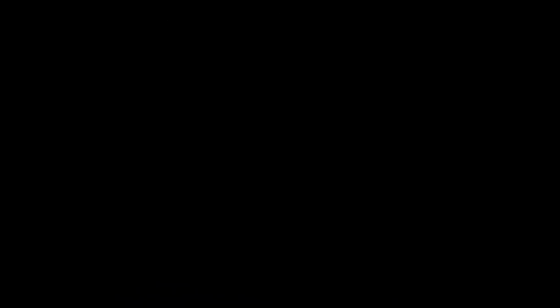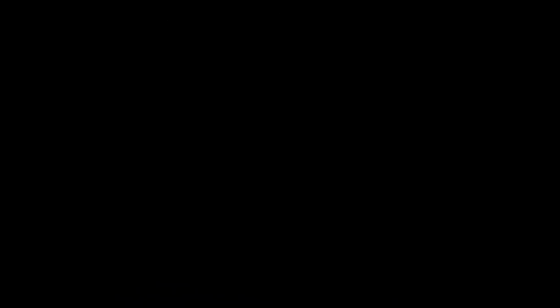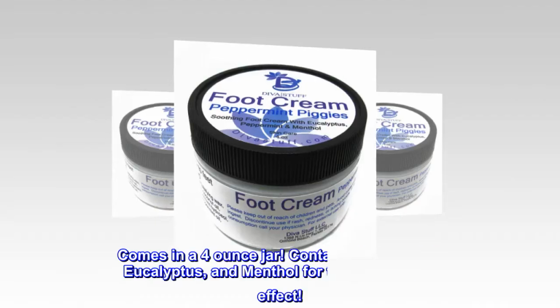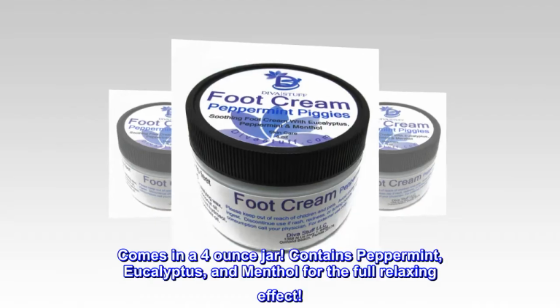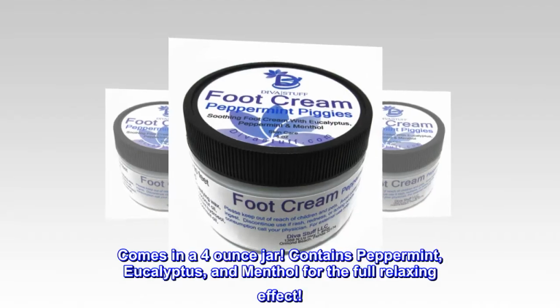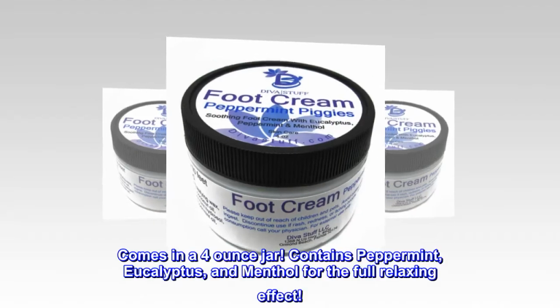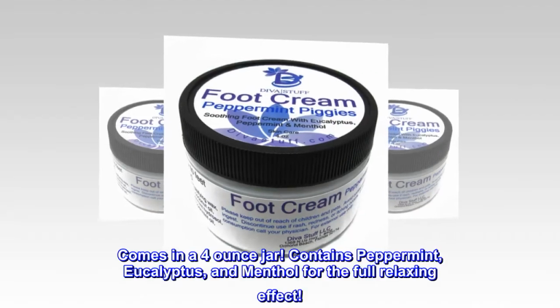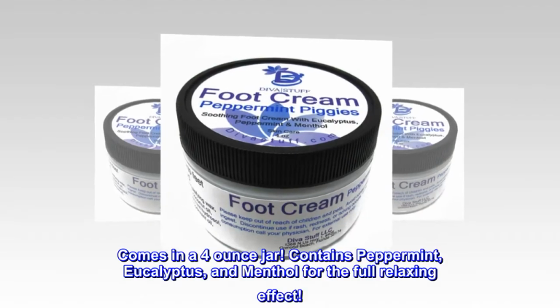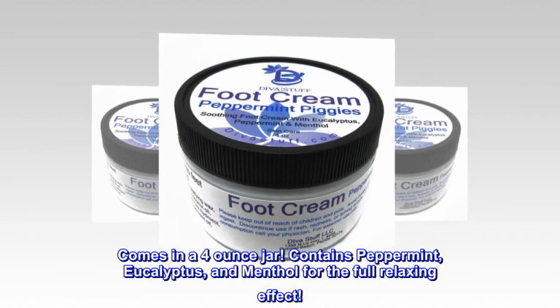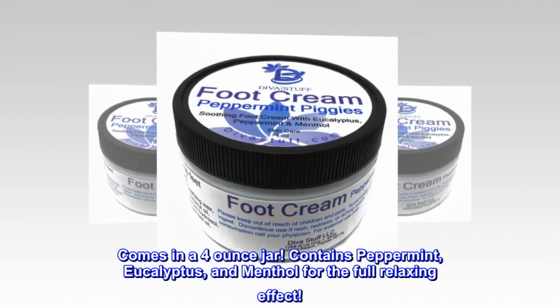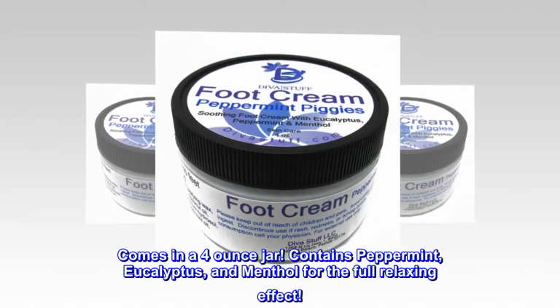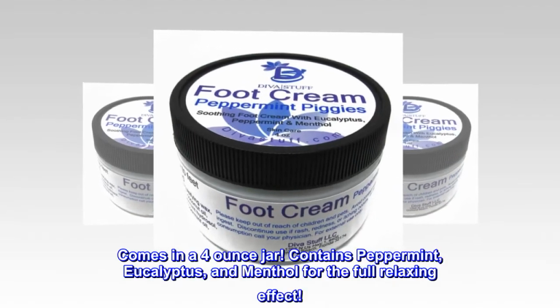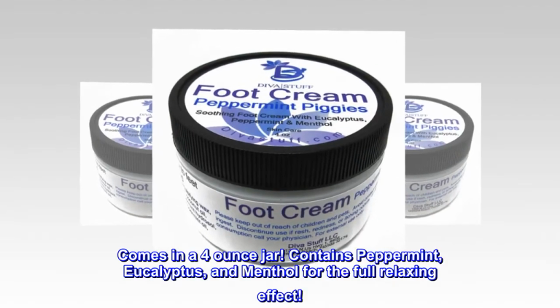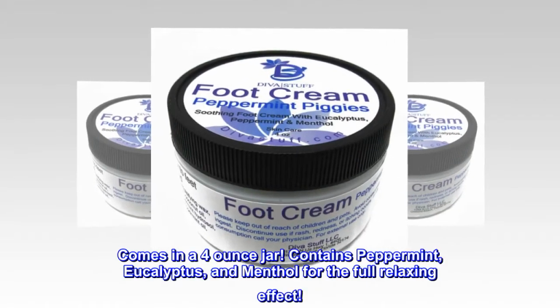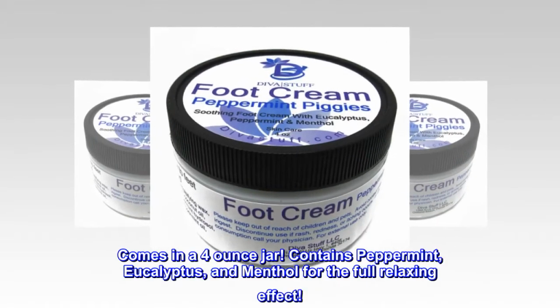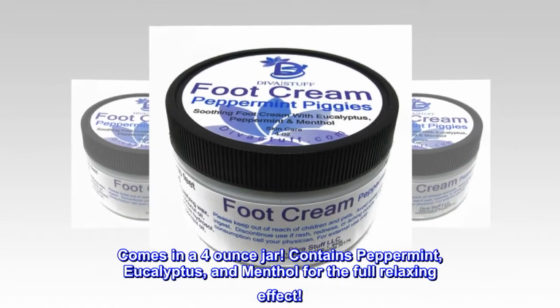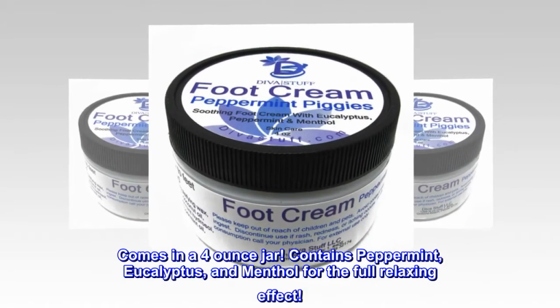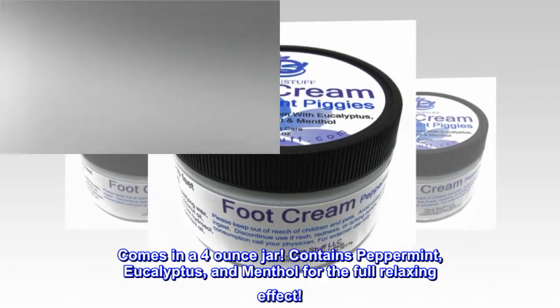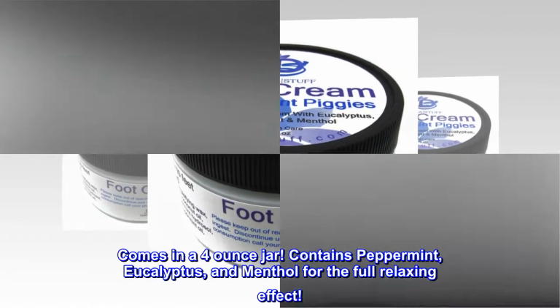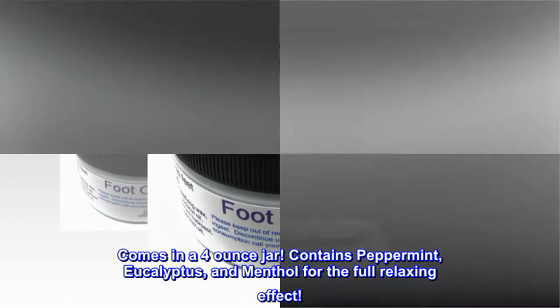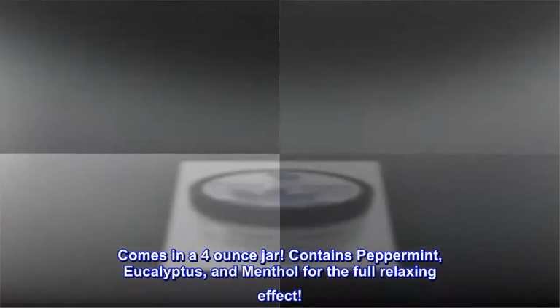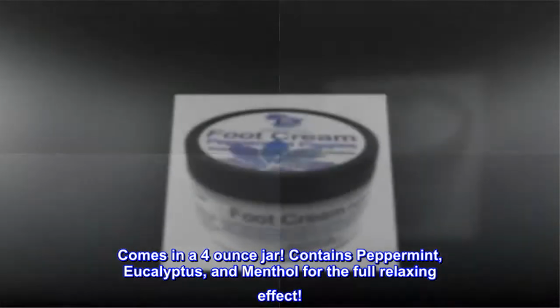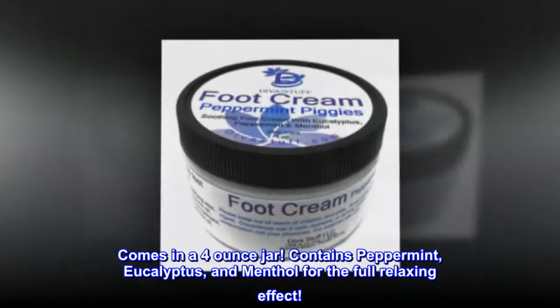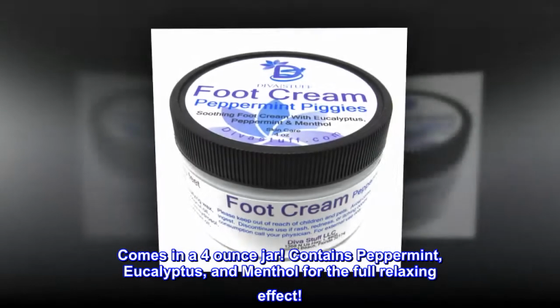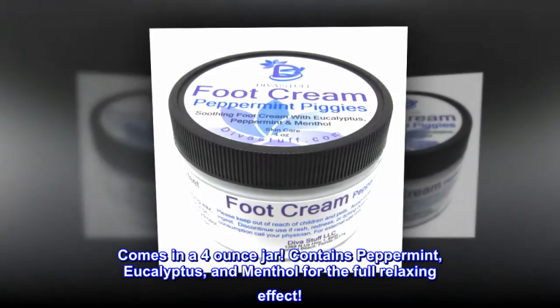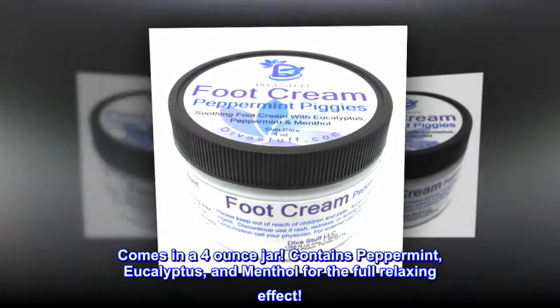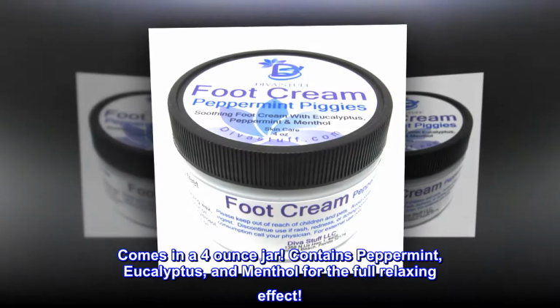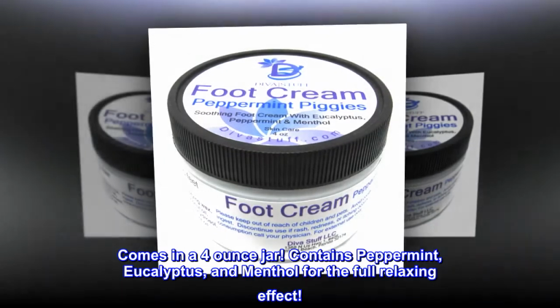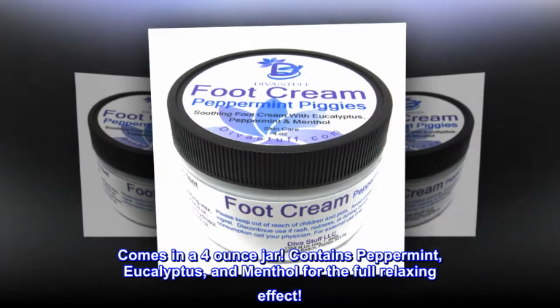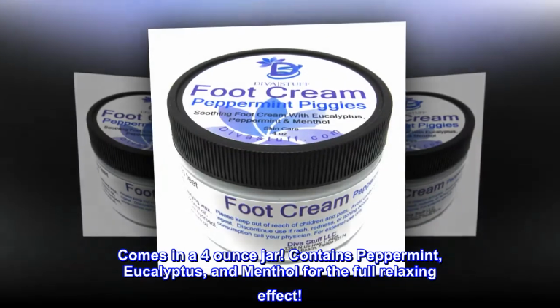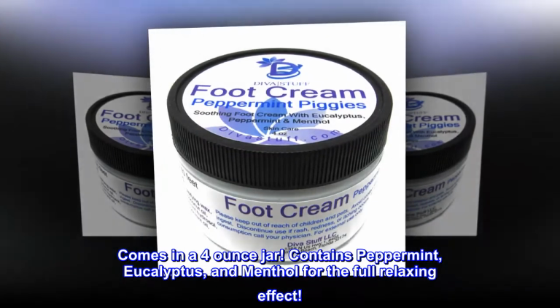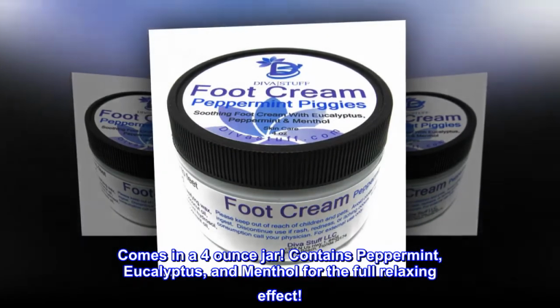Comes in a 4-ounce jar. Contains peppermint, eucalyptus and menthol for the full relaxing effect.